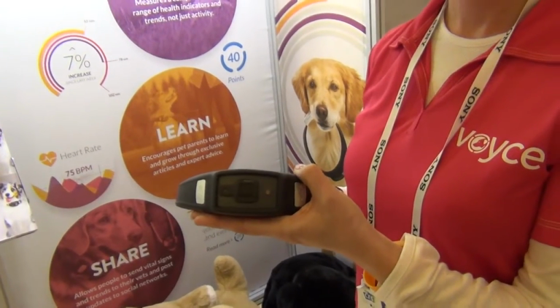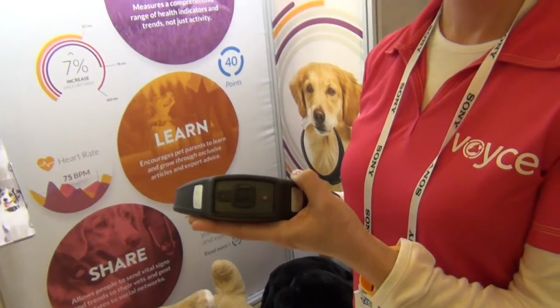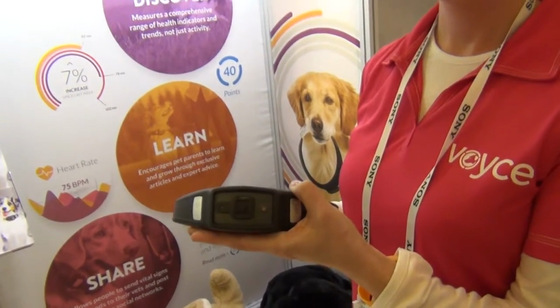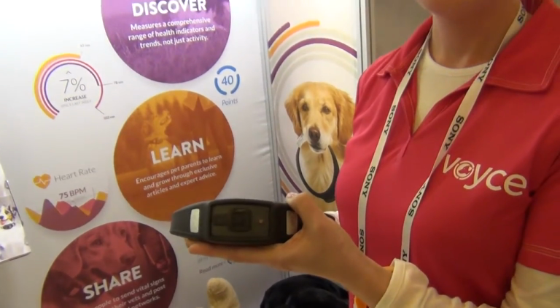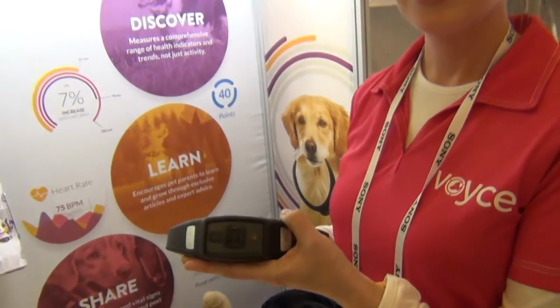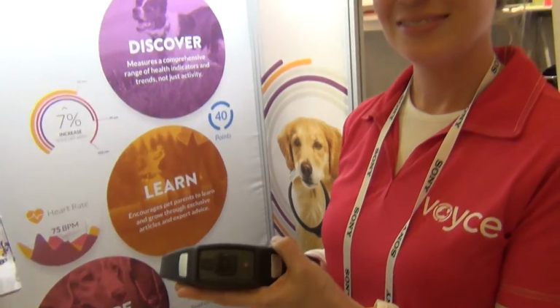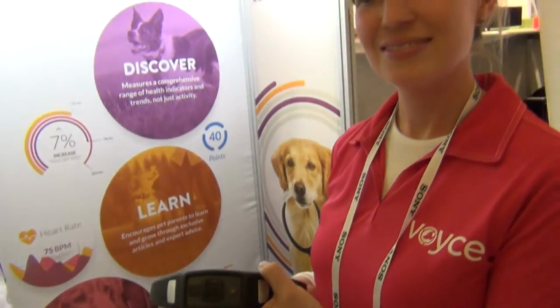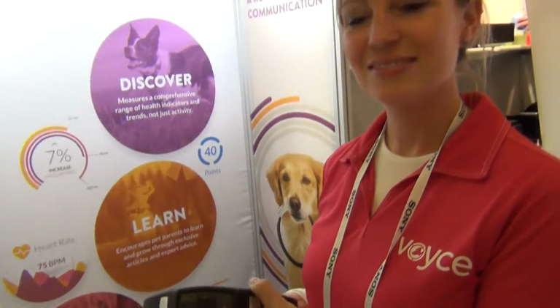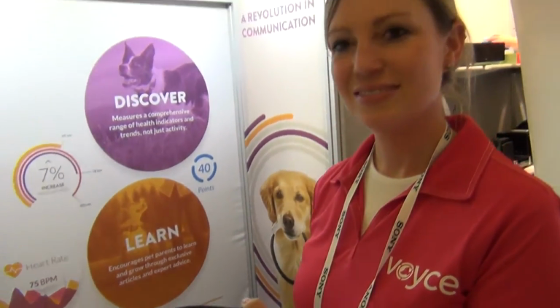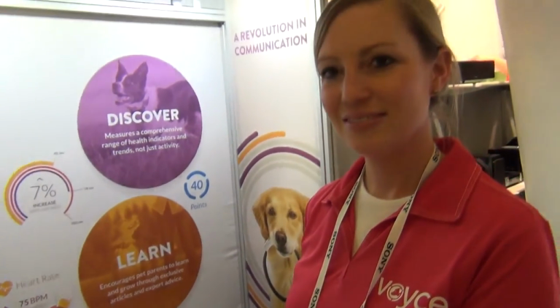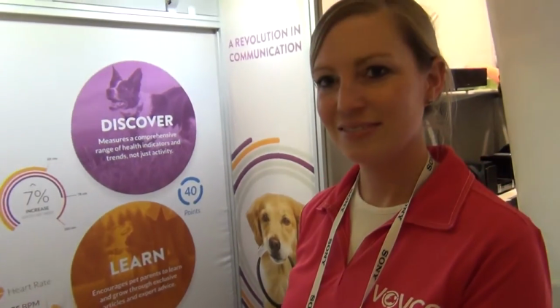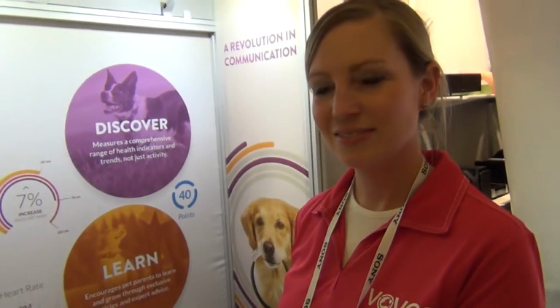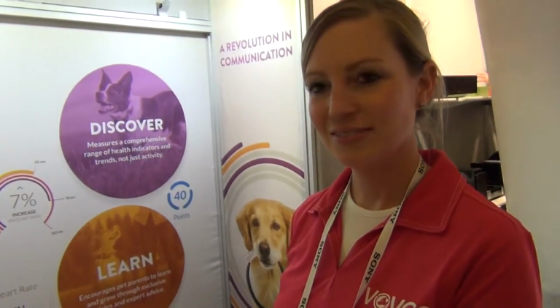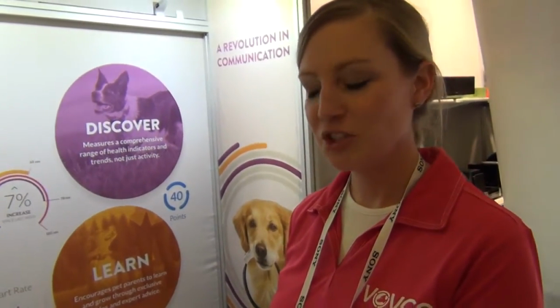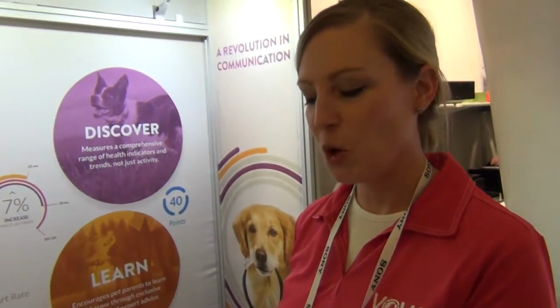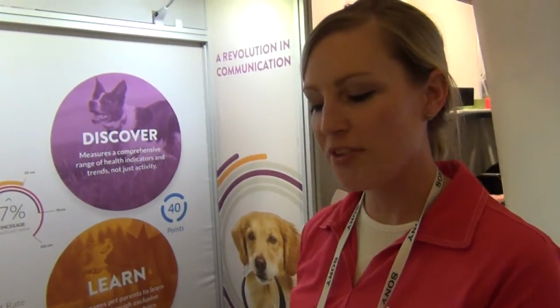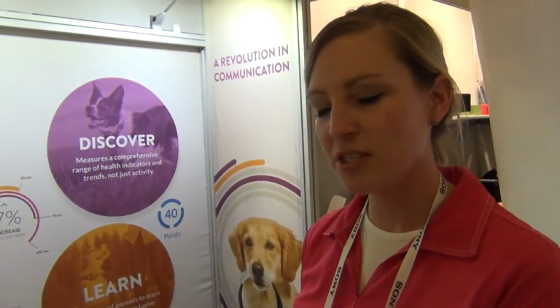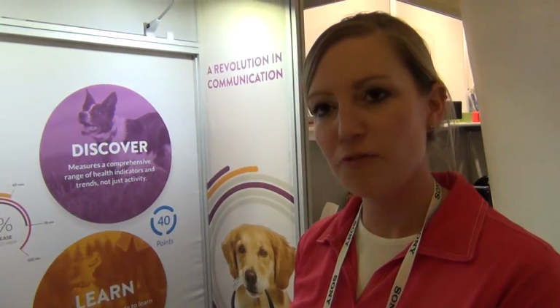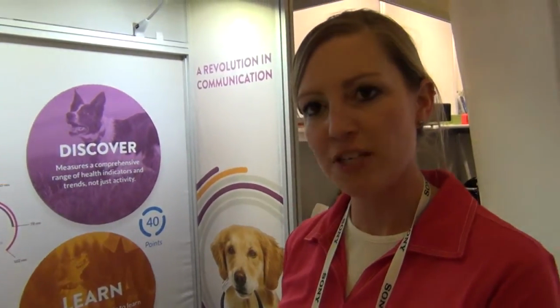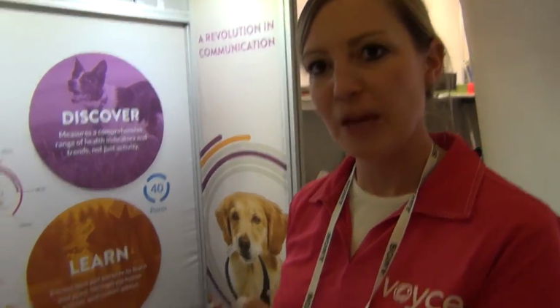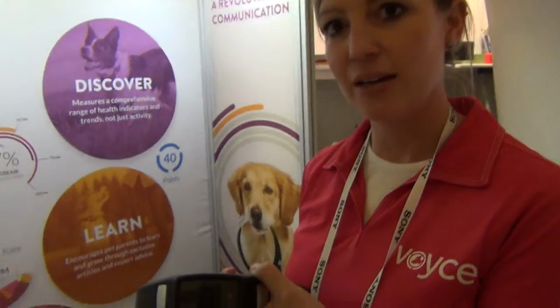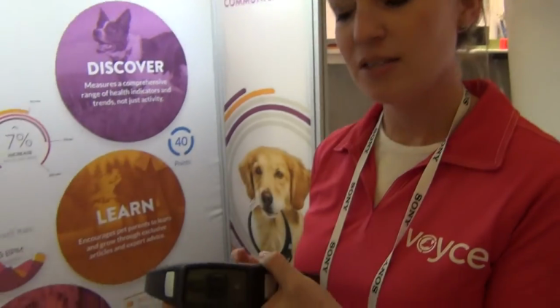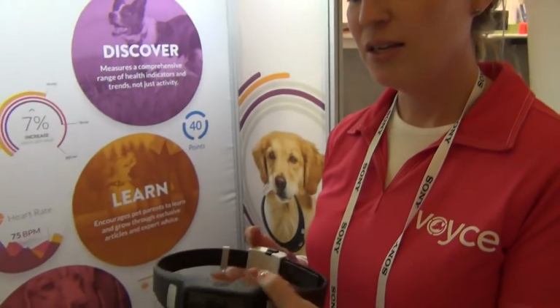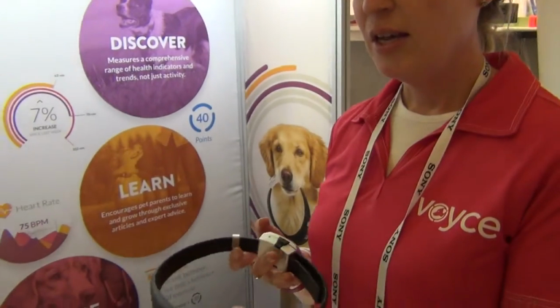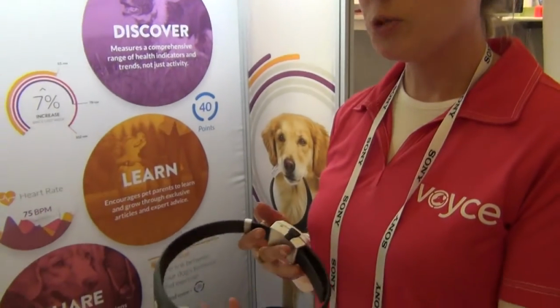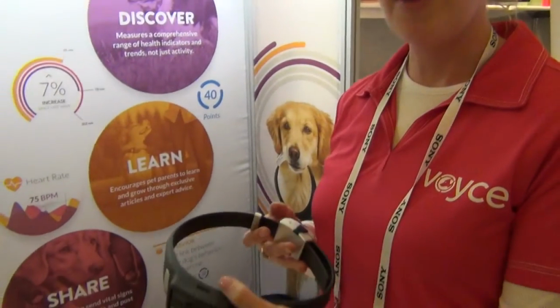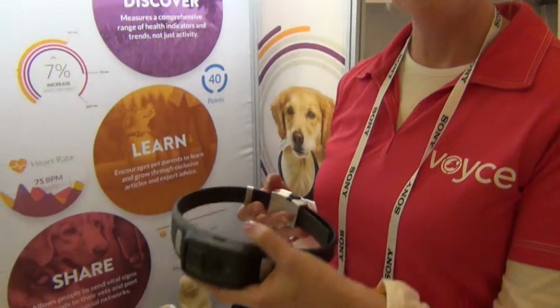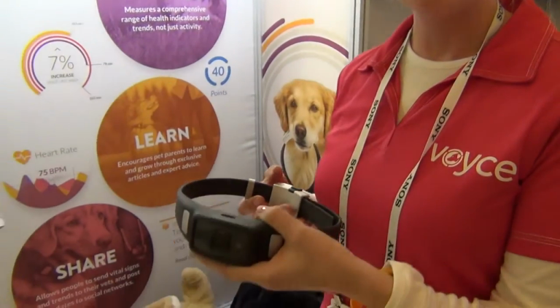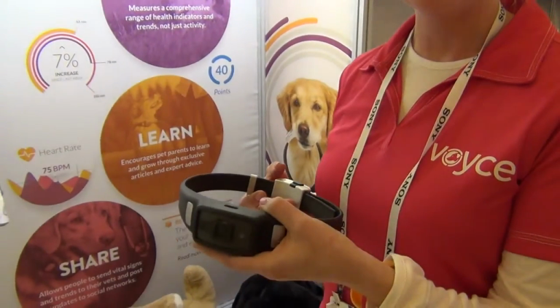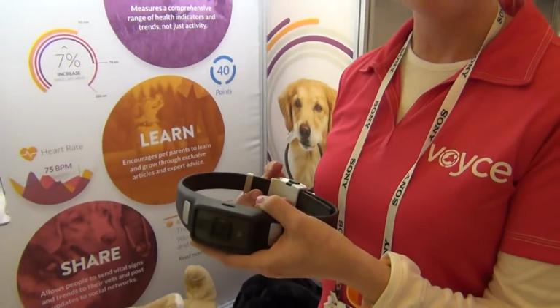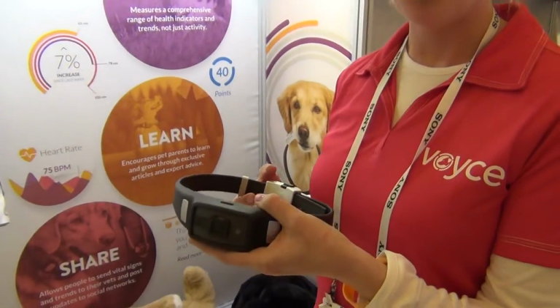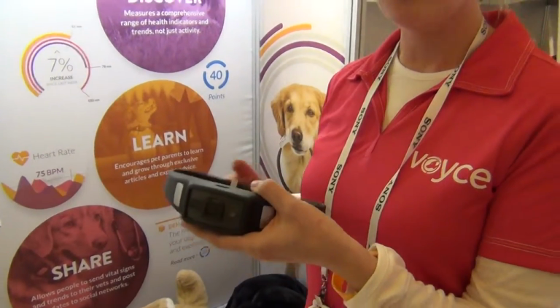Hi Emily, please tell us about Voyce. Sure, this is the Voyce Band. It's wearable technology for dogs.